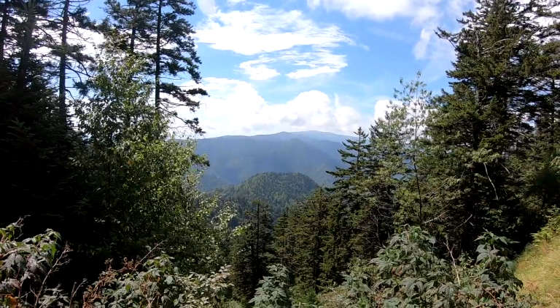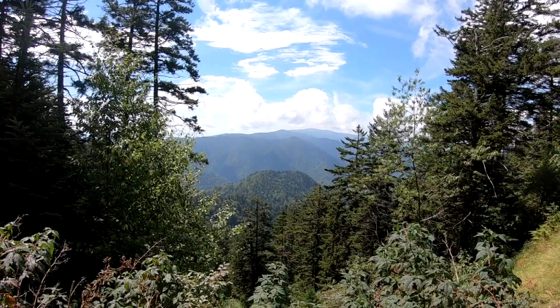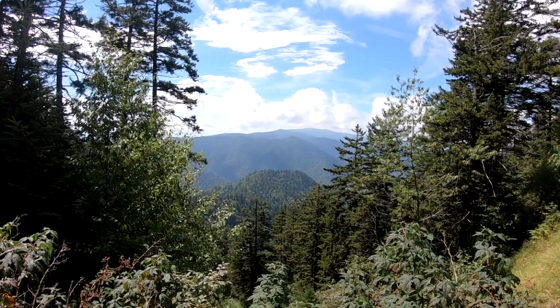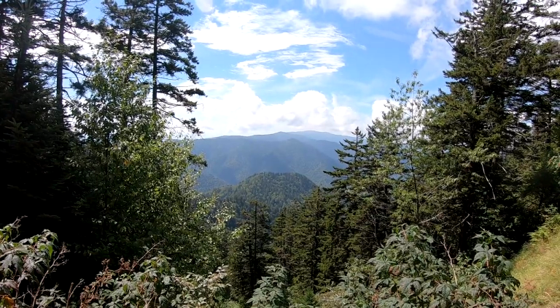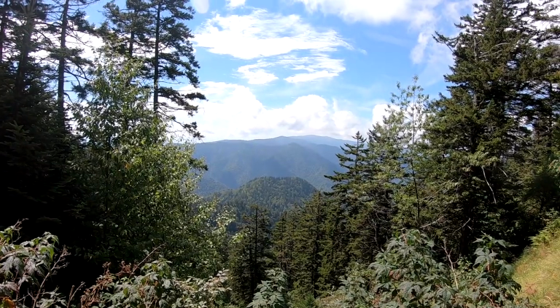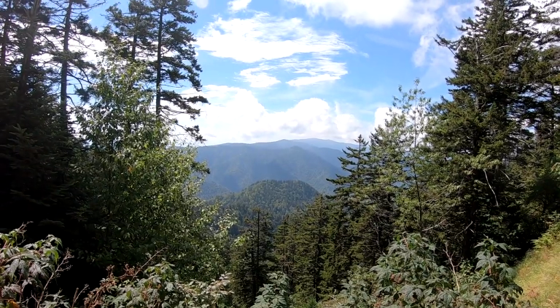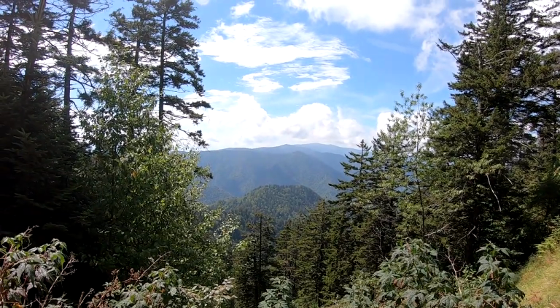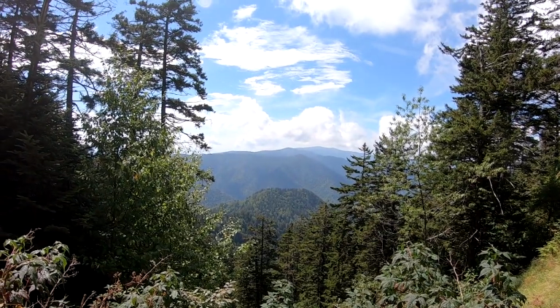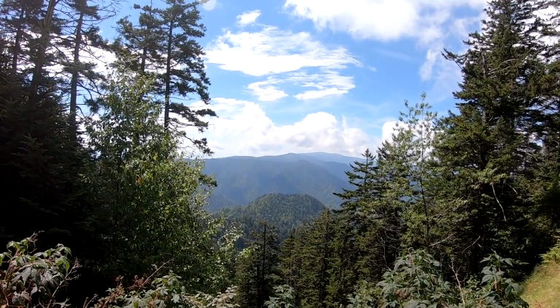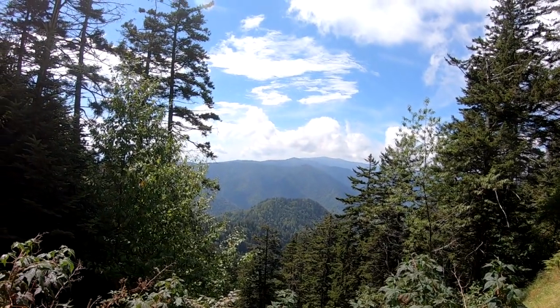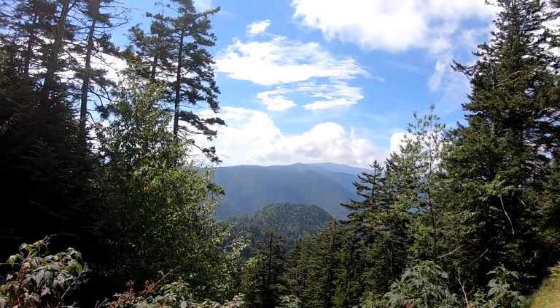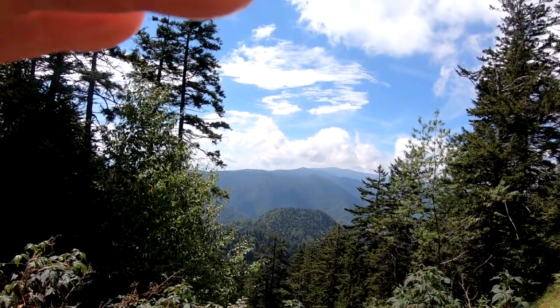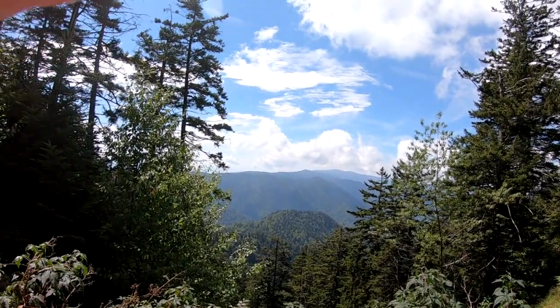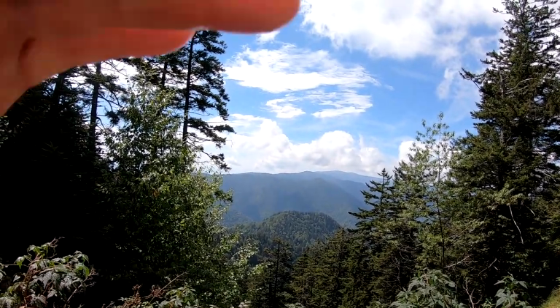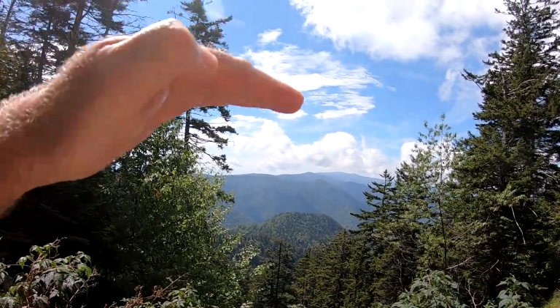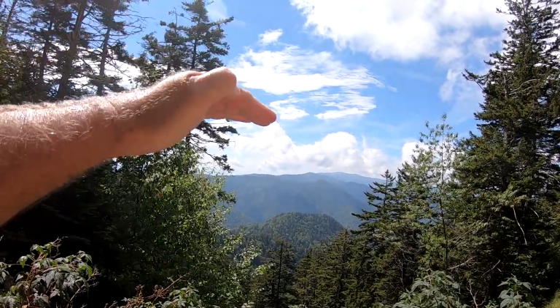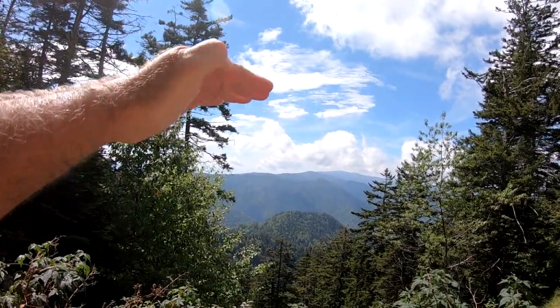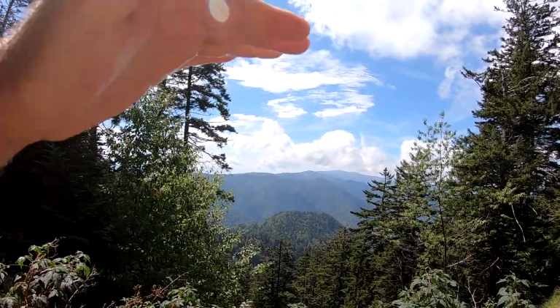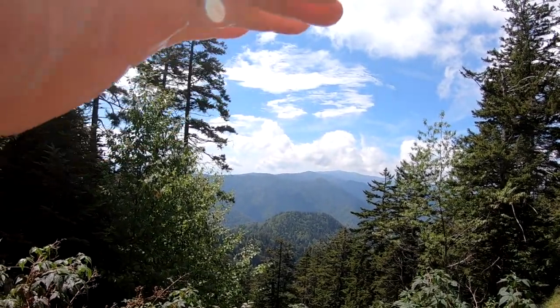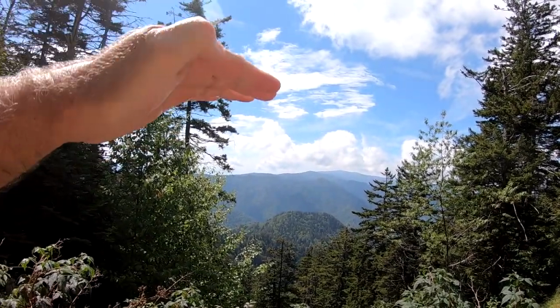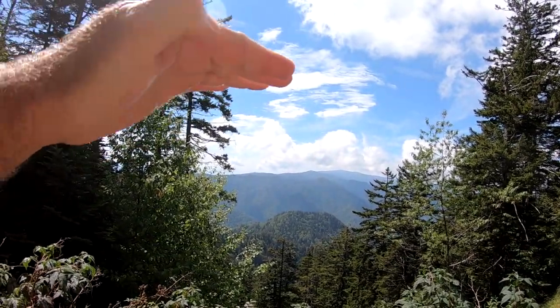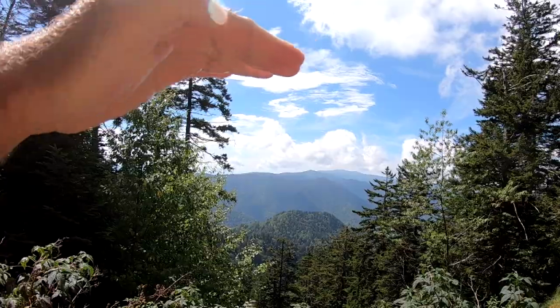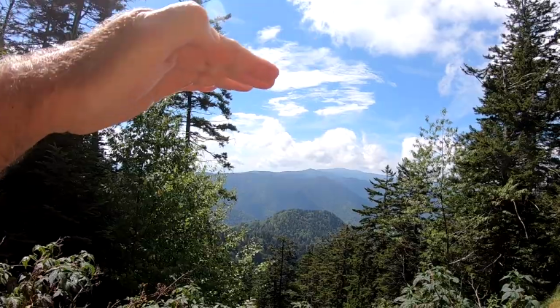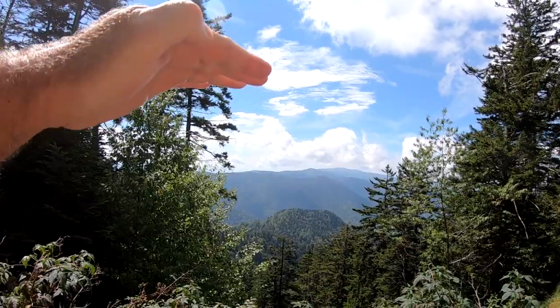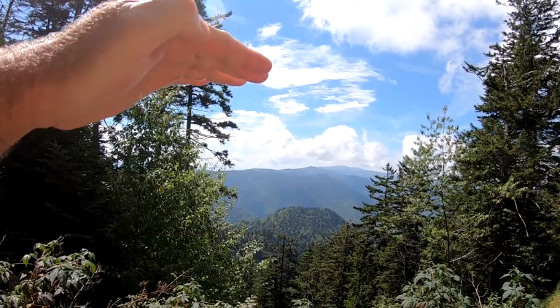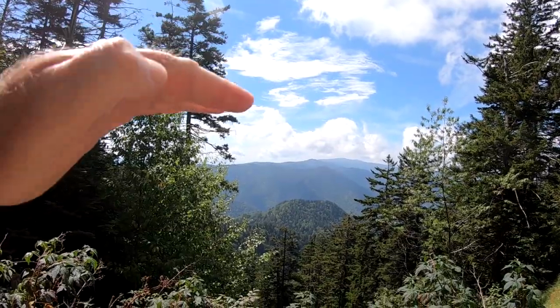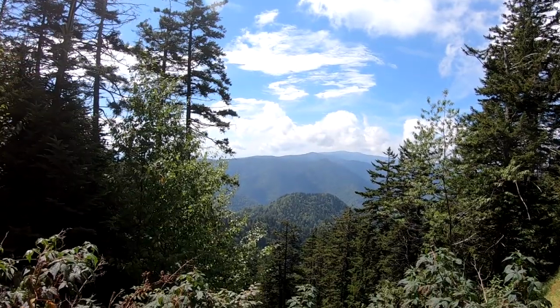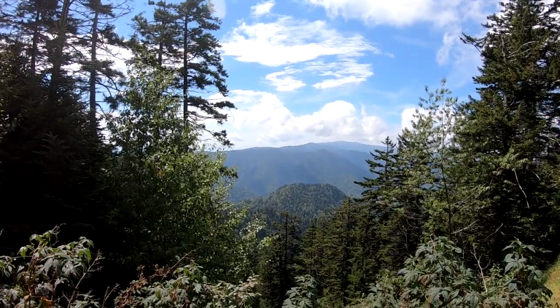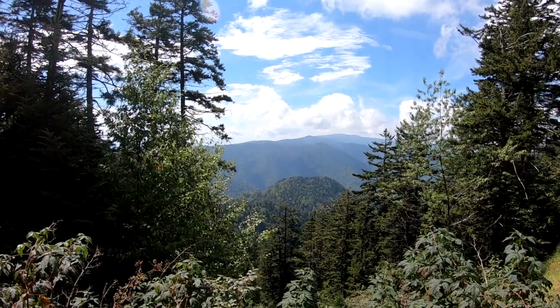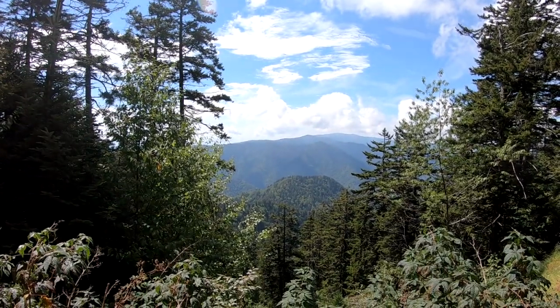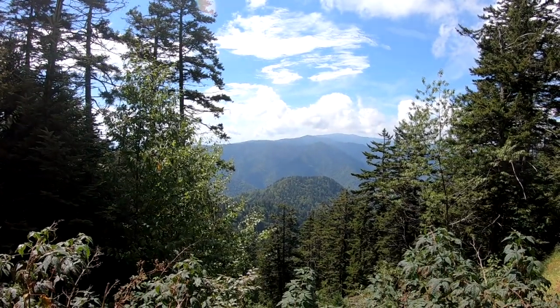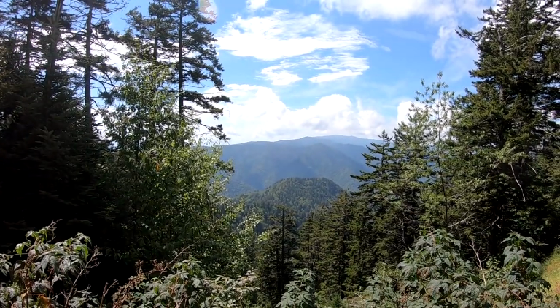Getting near the top, it's taking my hand and leveling out. Looks like we're just as tall as those mountains.